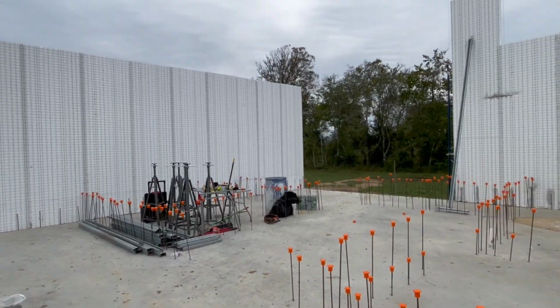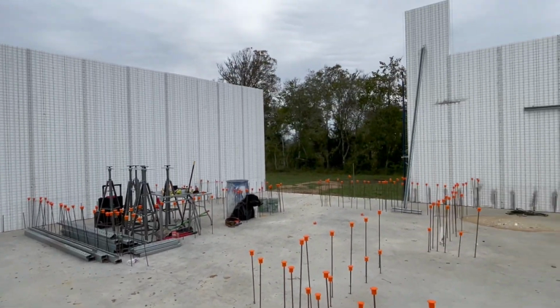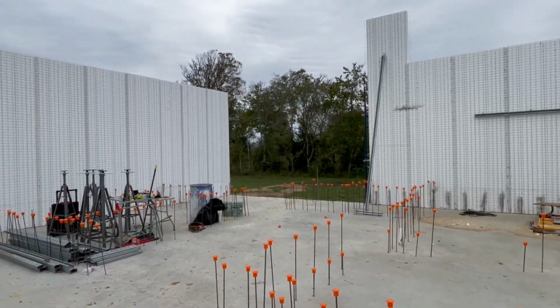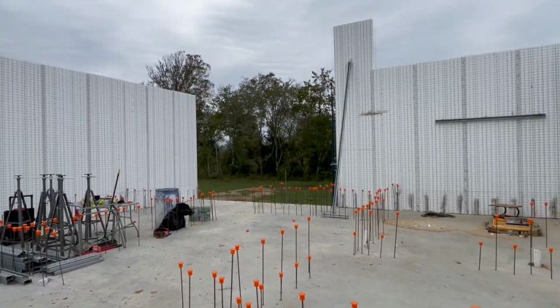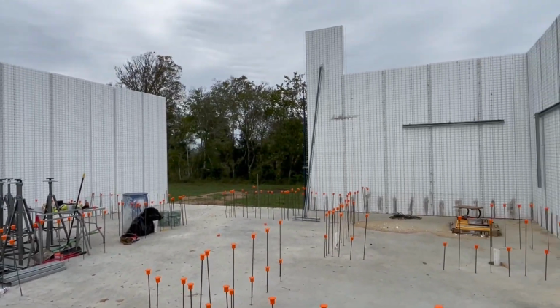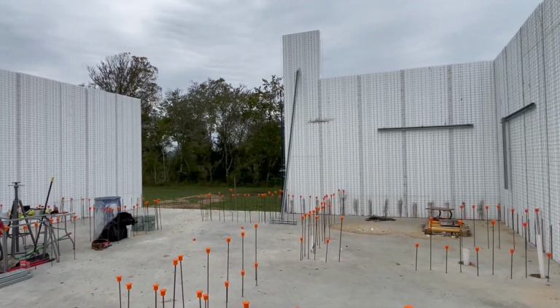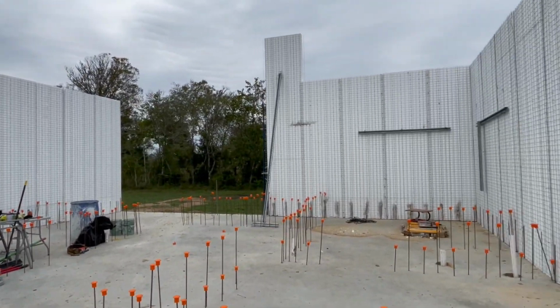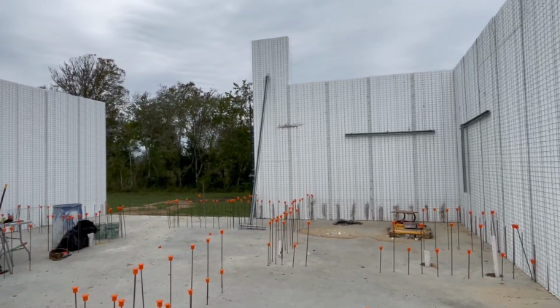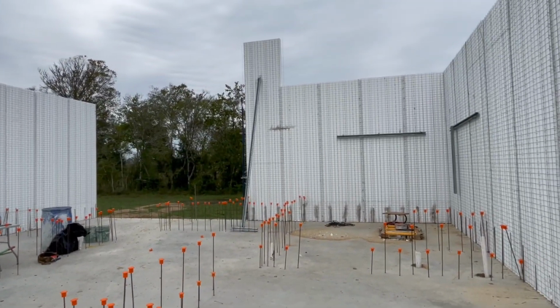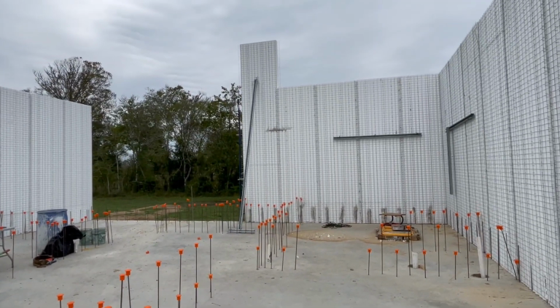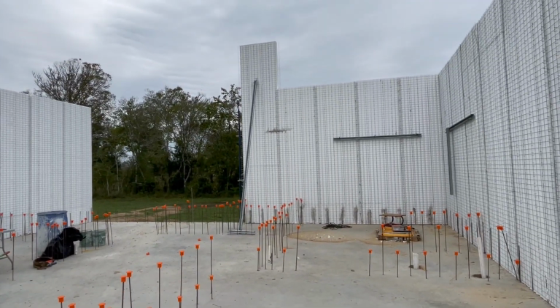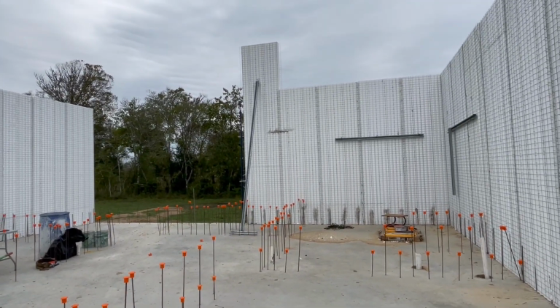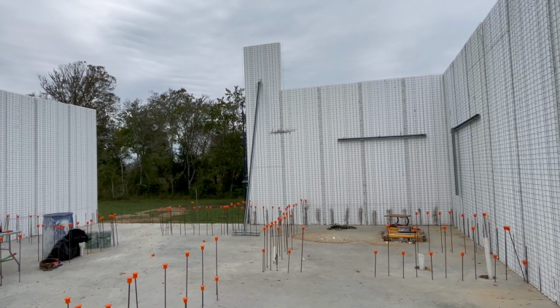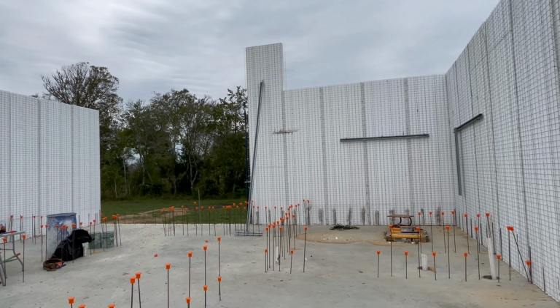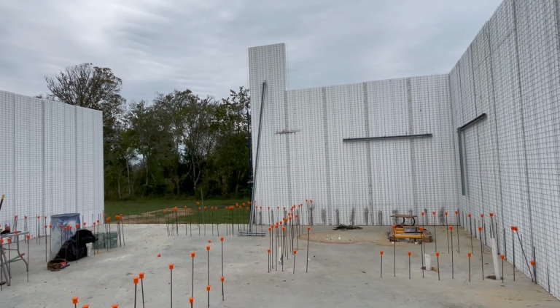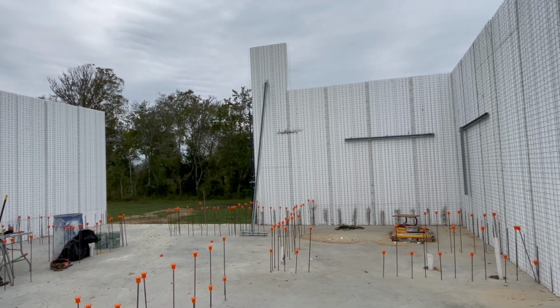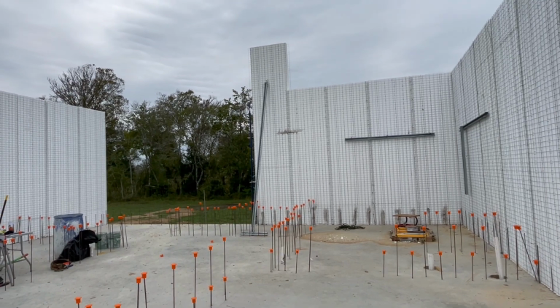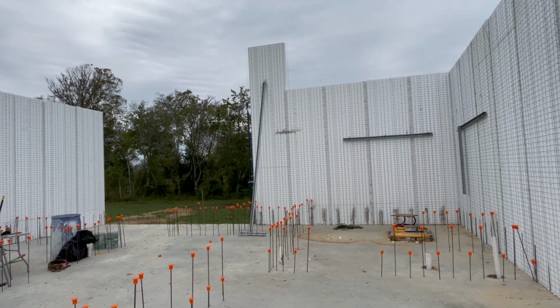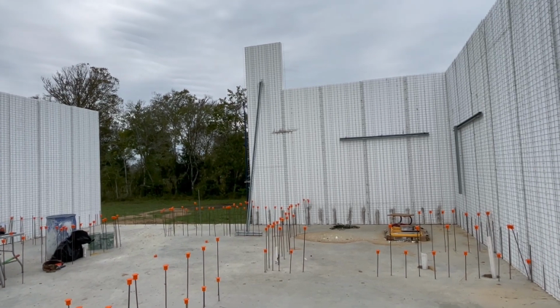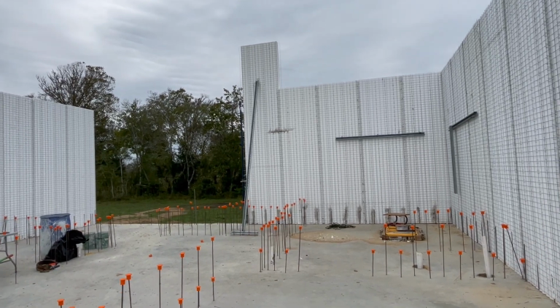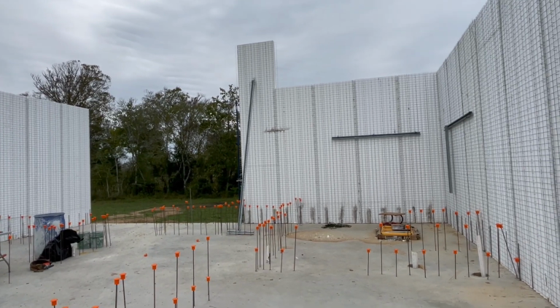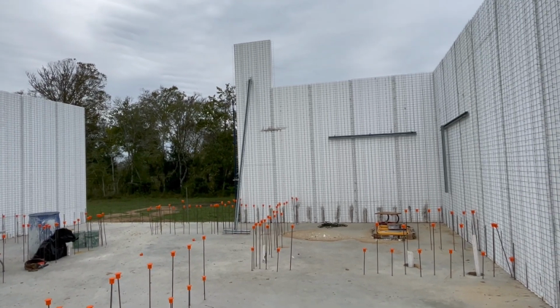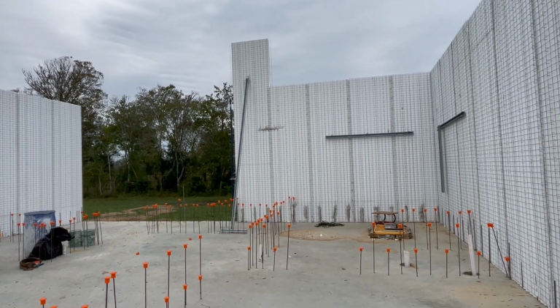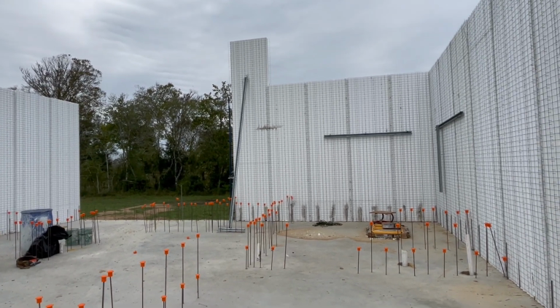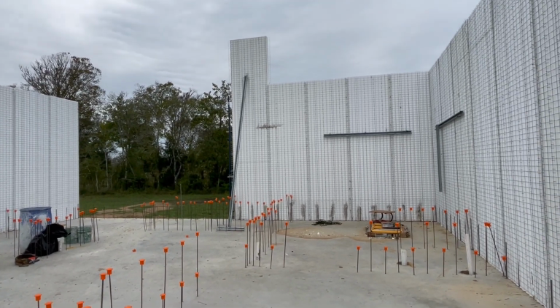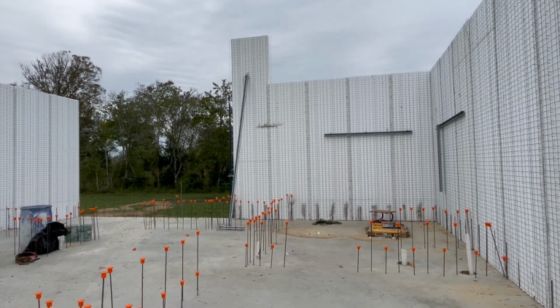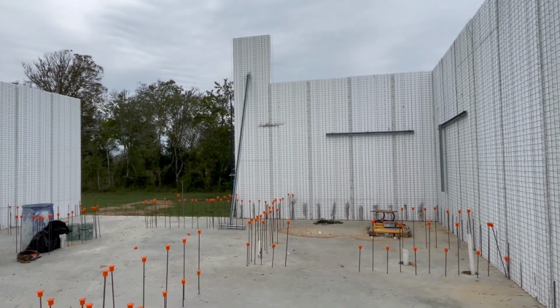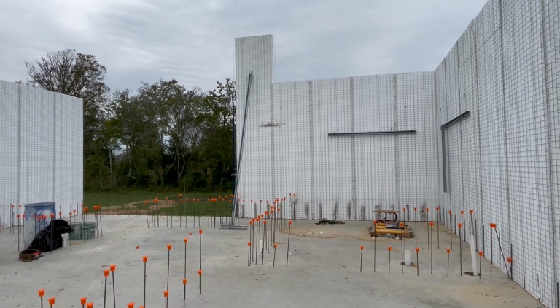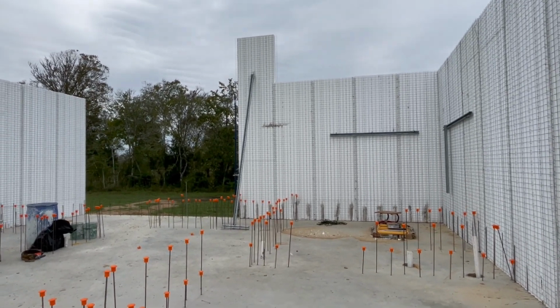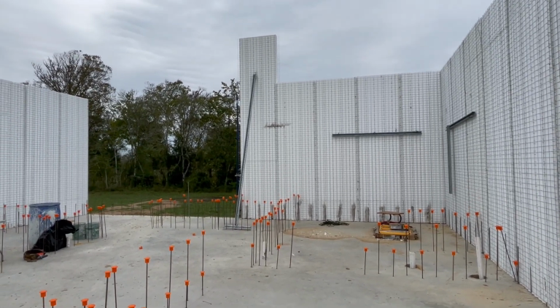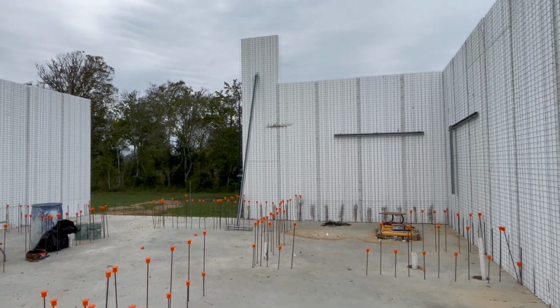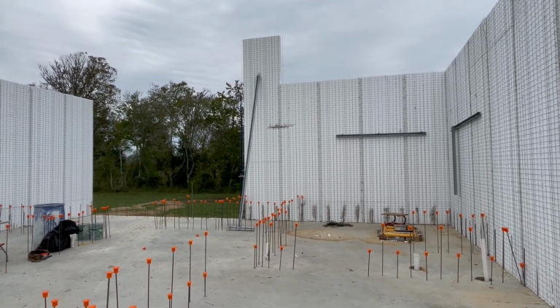Eco Creek Construction LLC based in Texas City, Texas. Thanks.